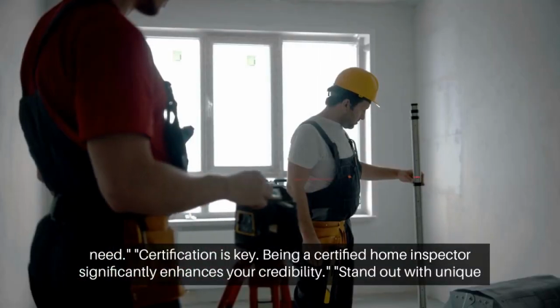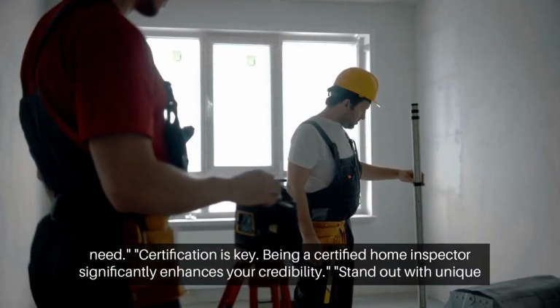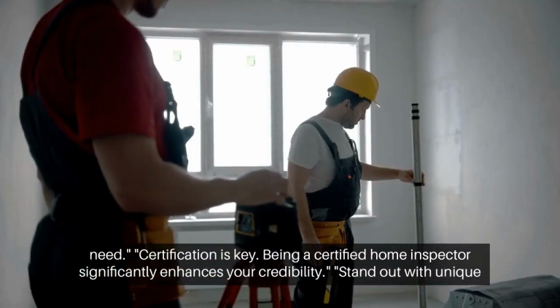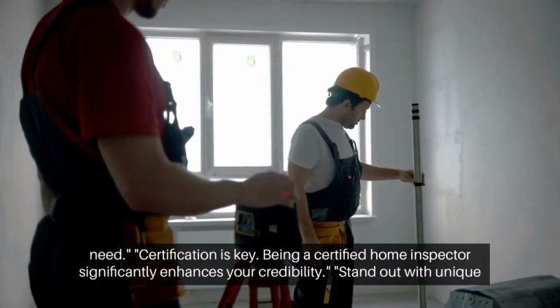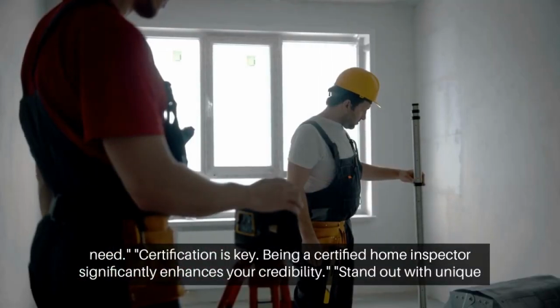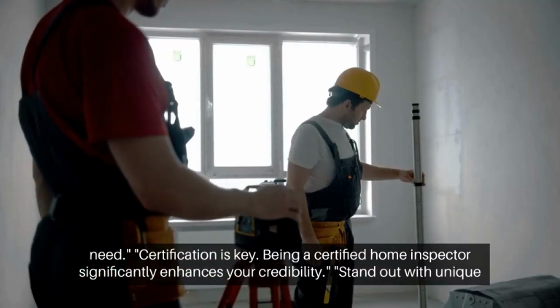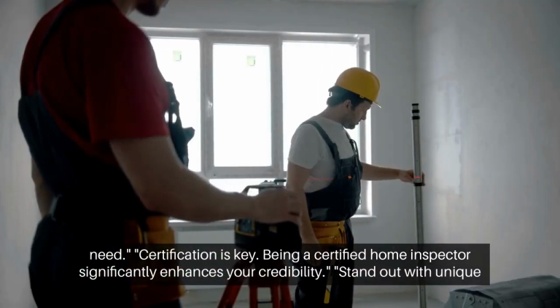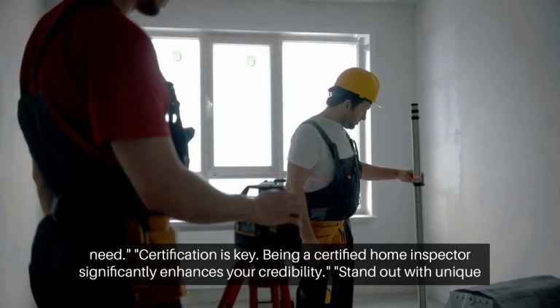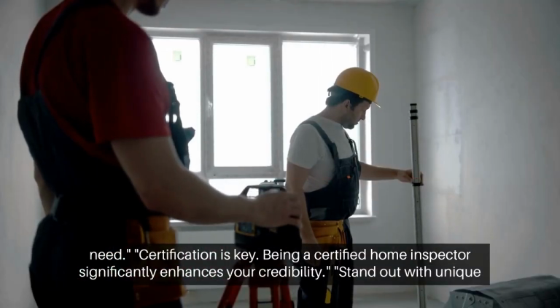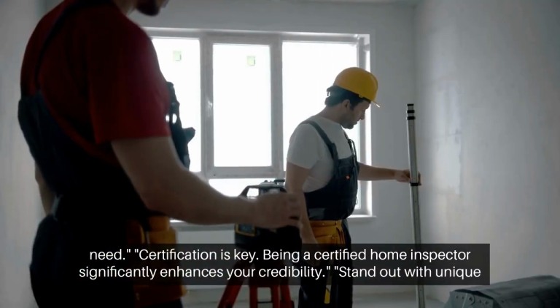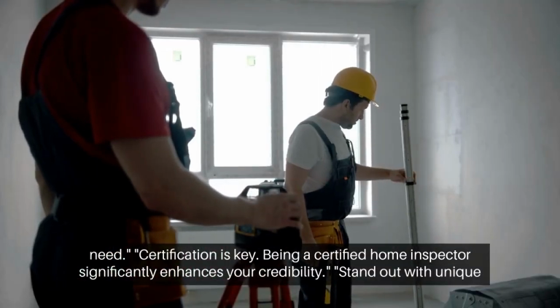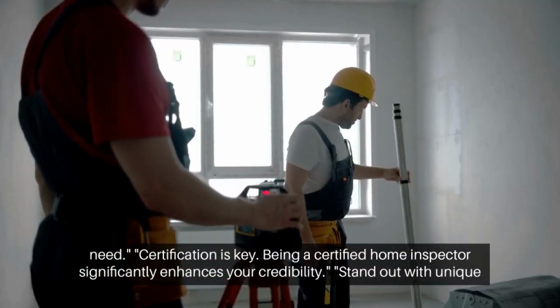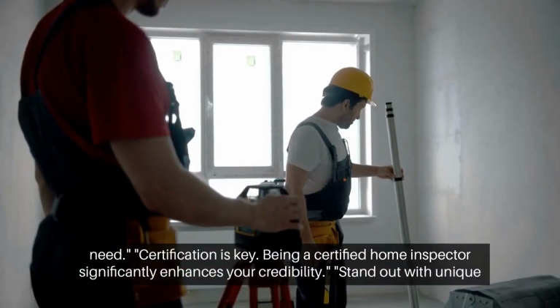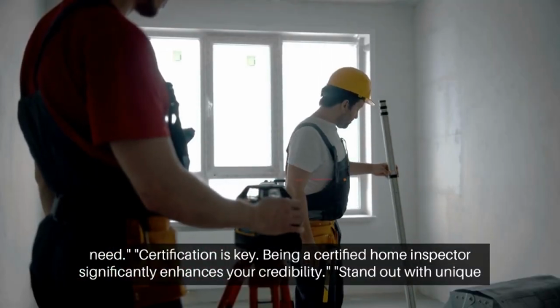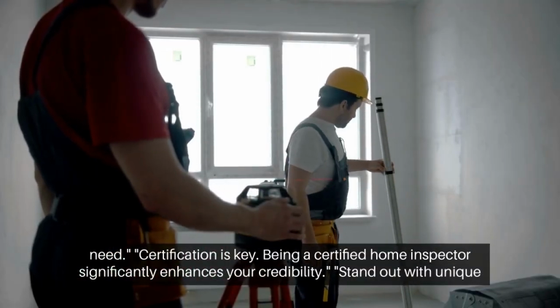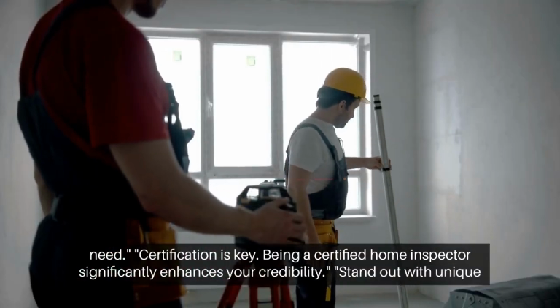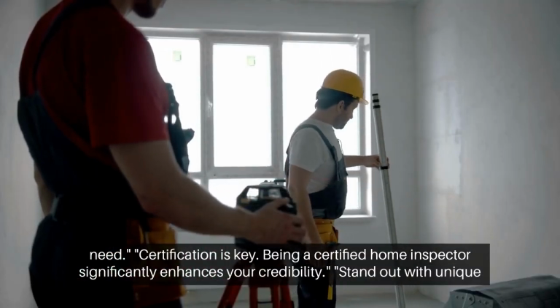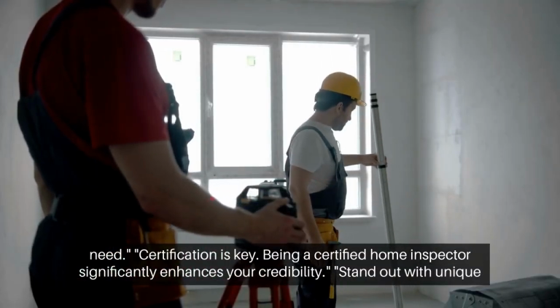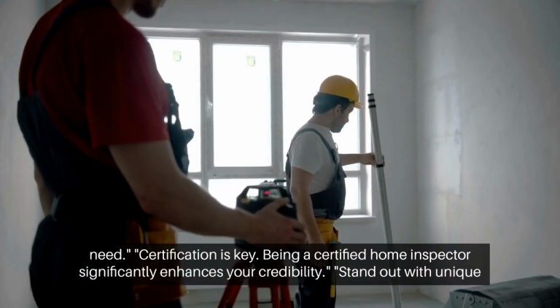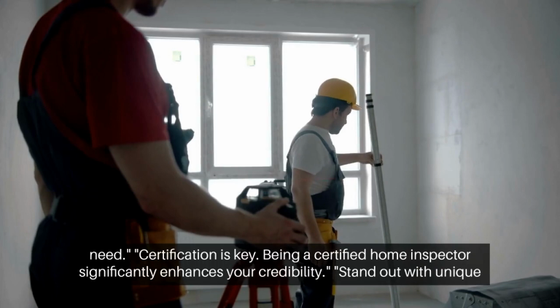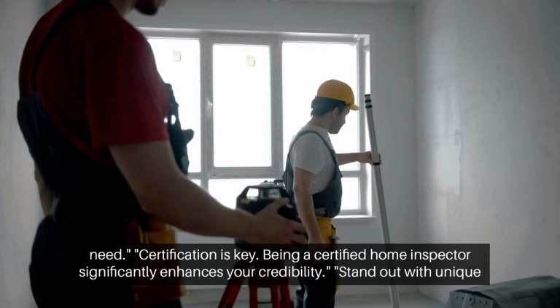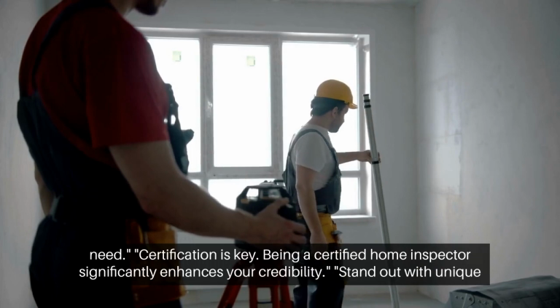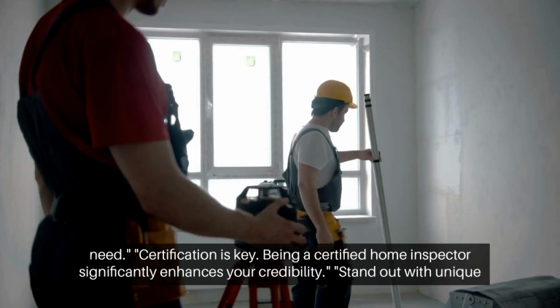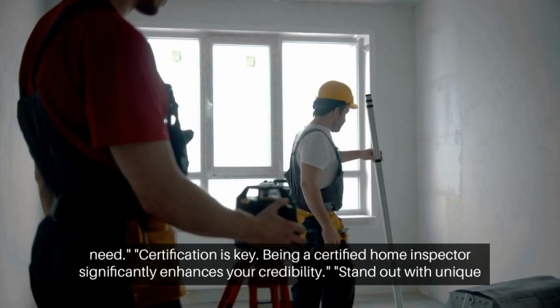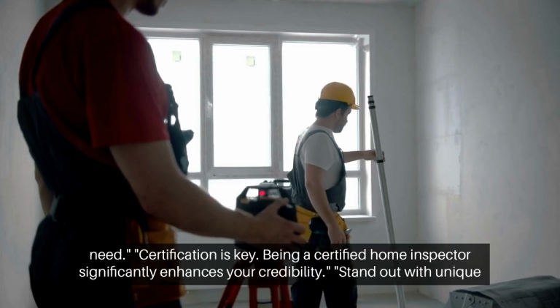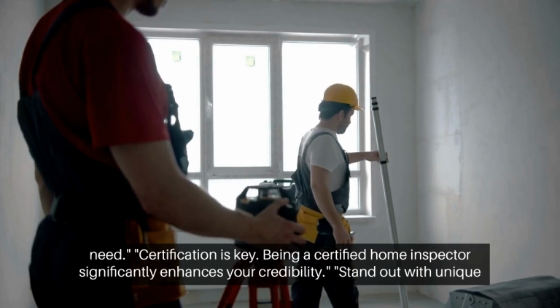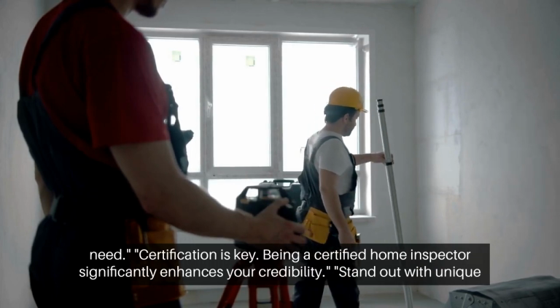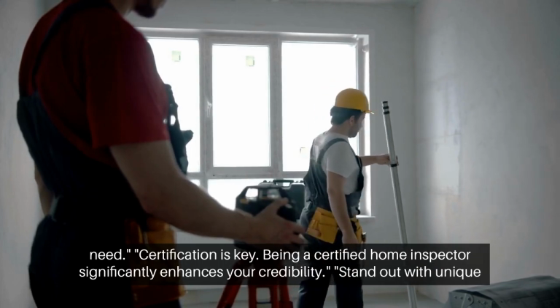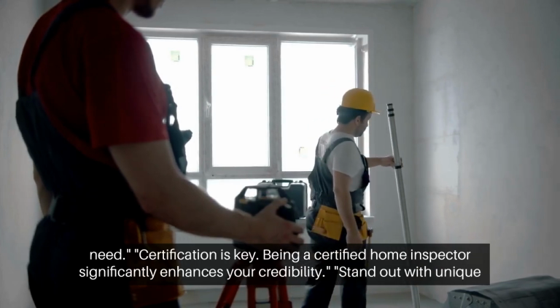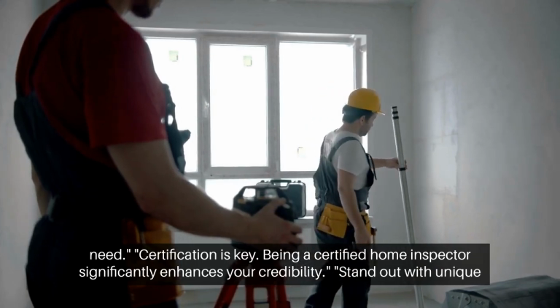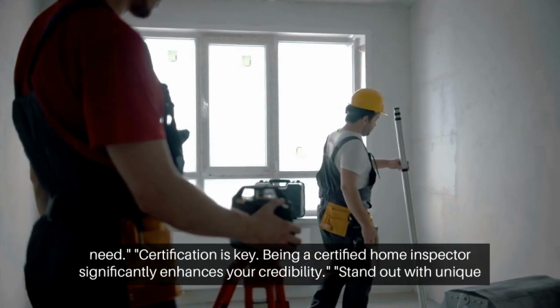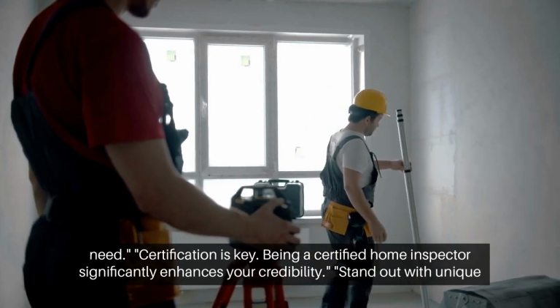Certification is key. Being a certified home inspector significantly enhances your credibility.